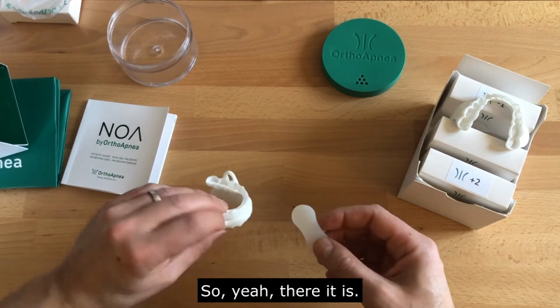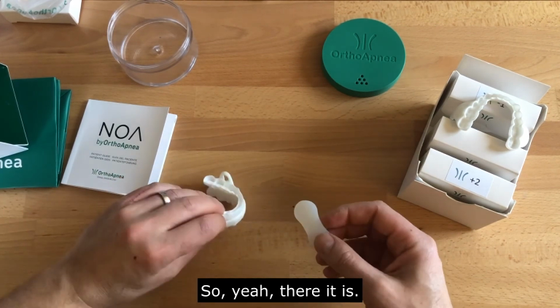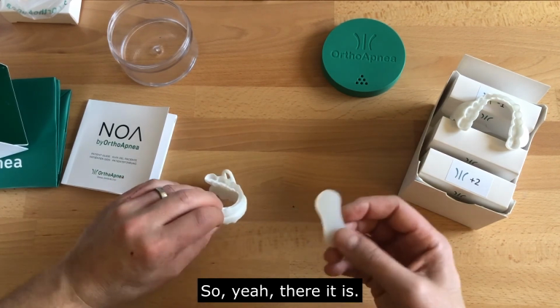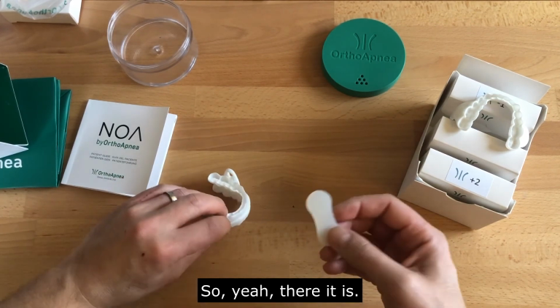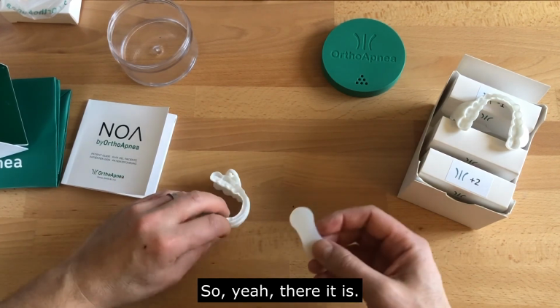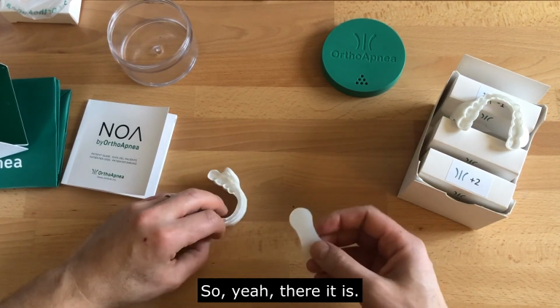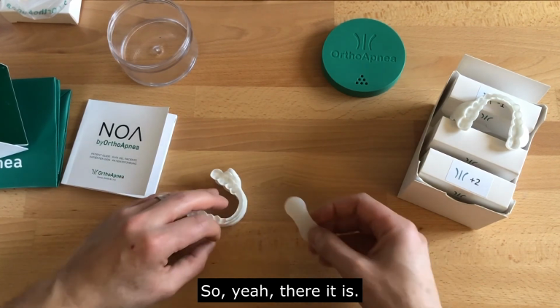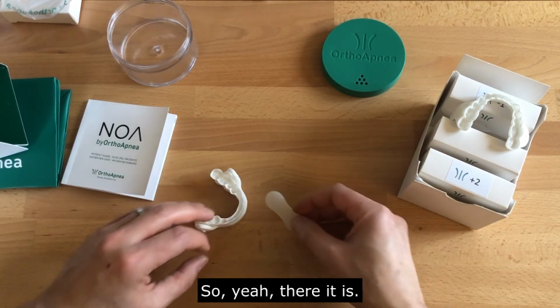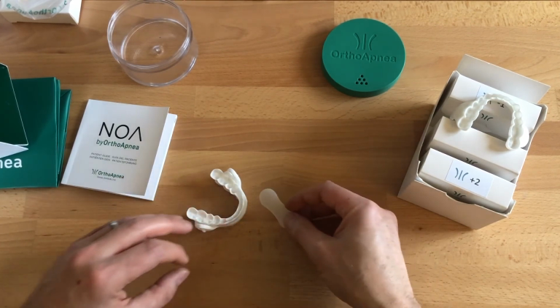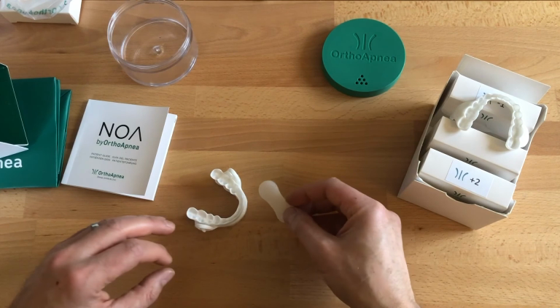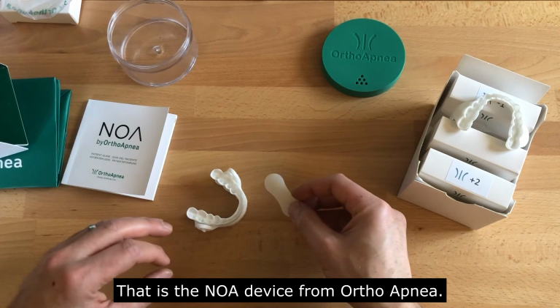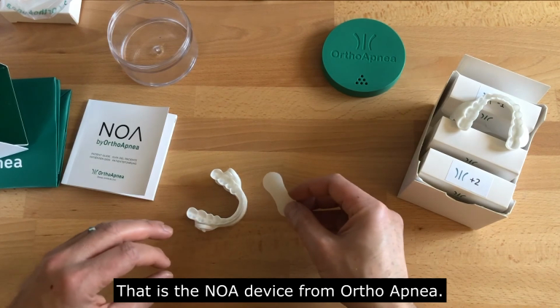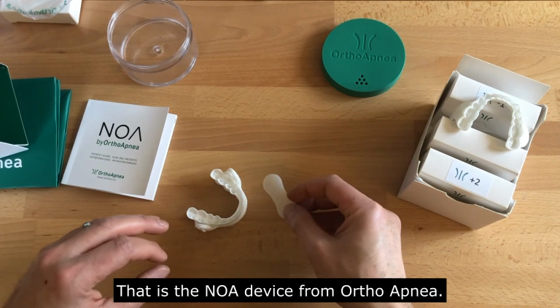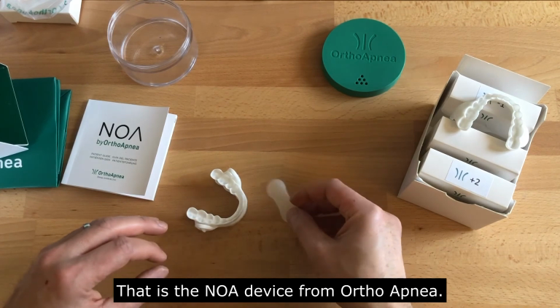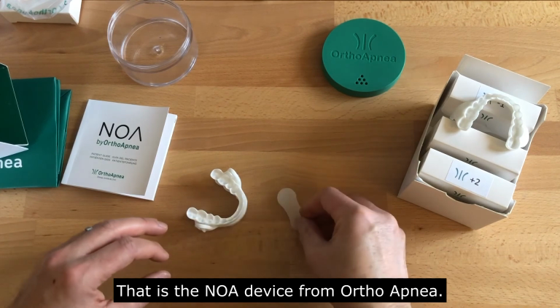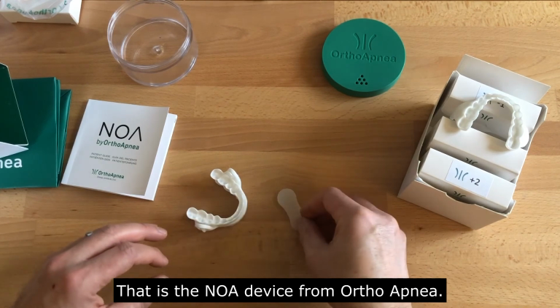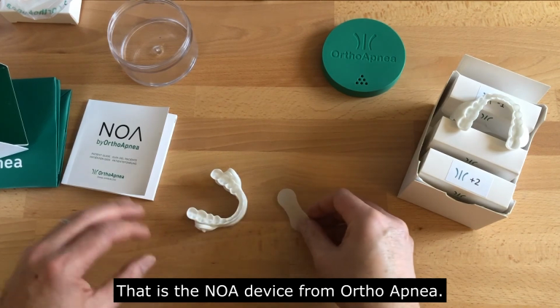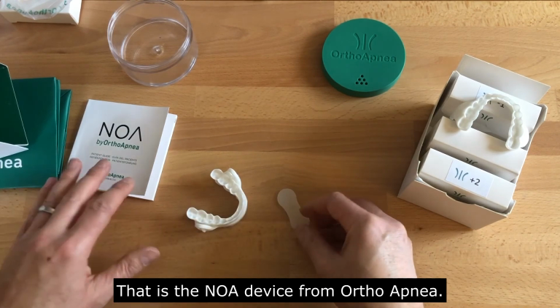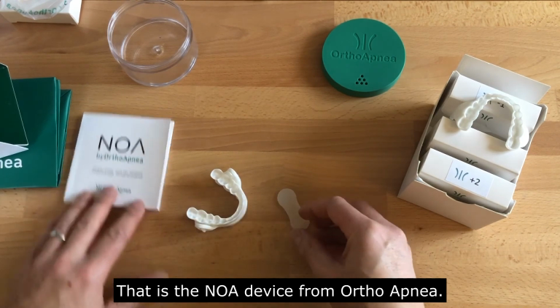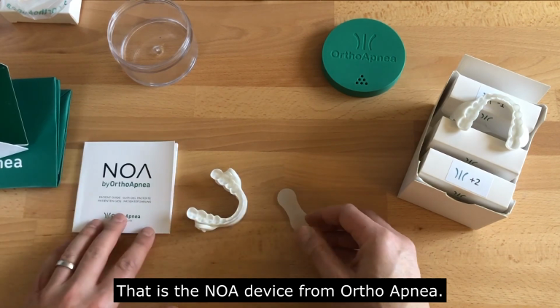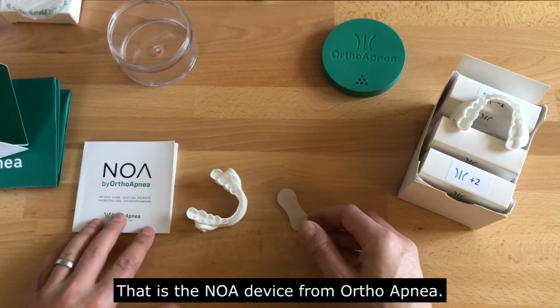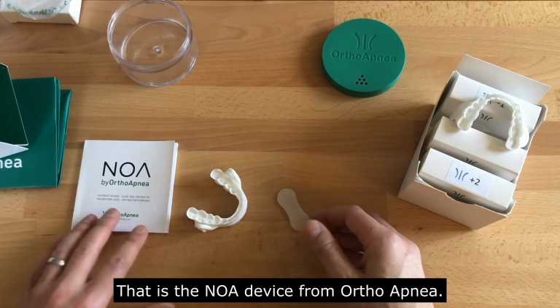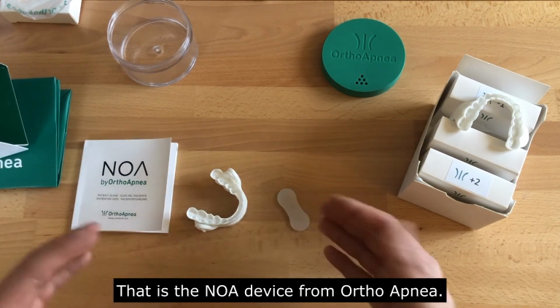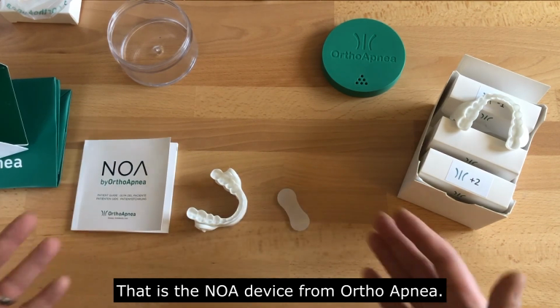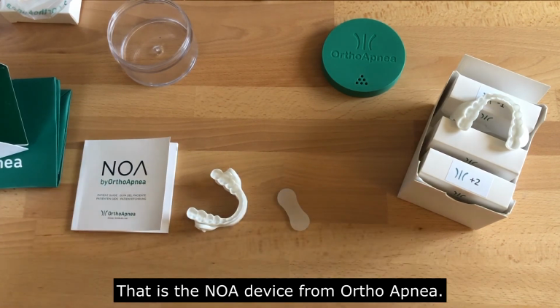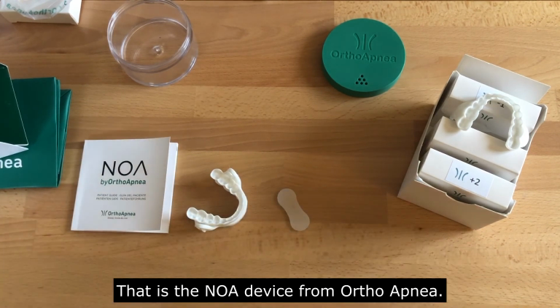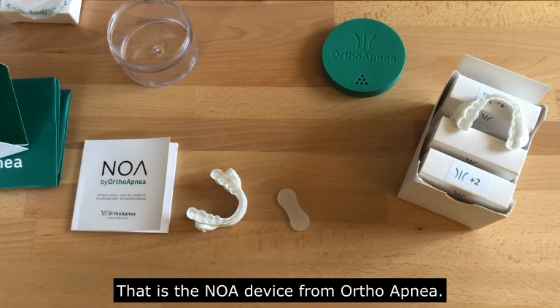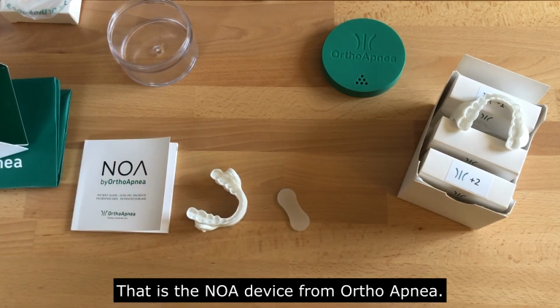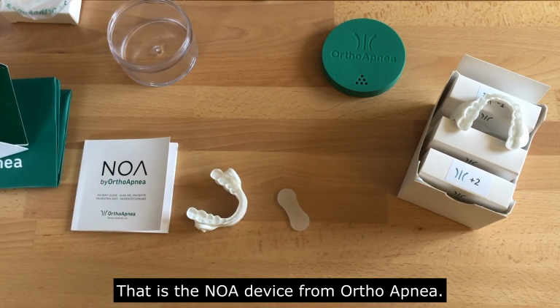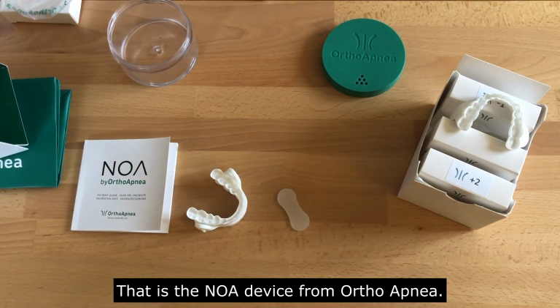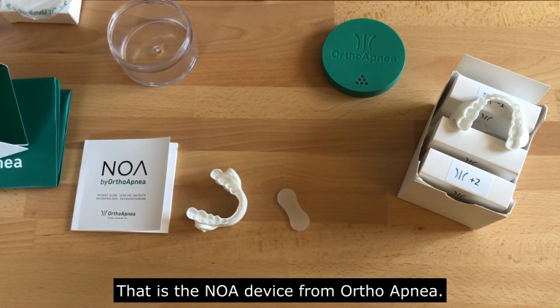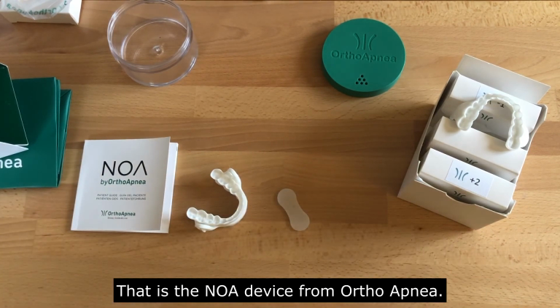So yeah, there it is — that is the NOAA device from OrthoApnea.